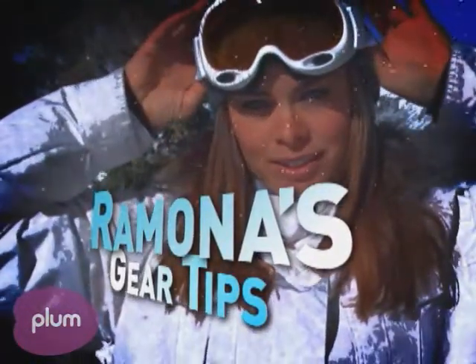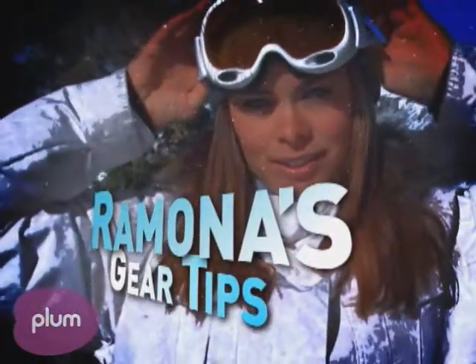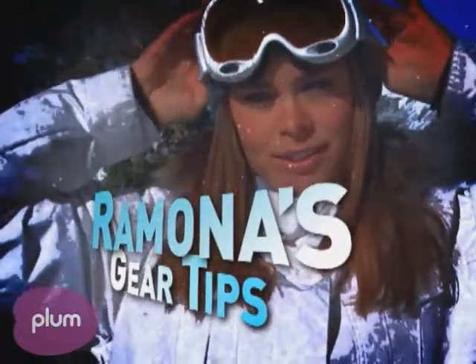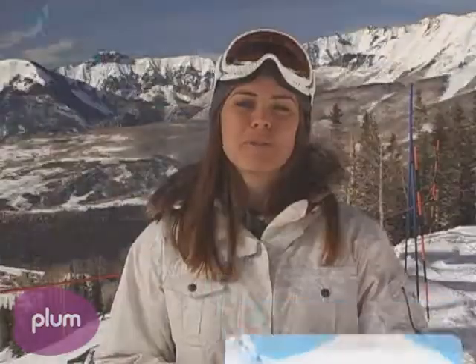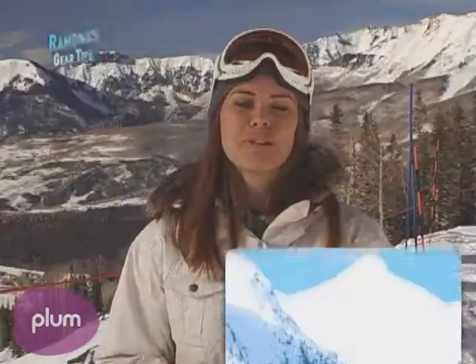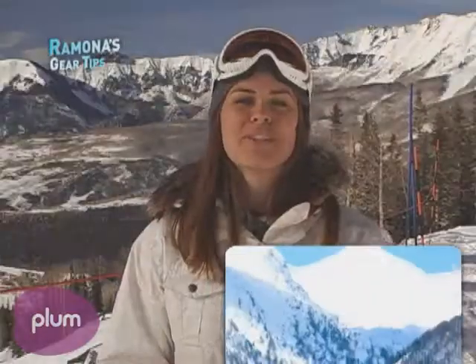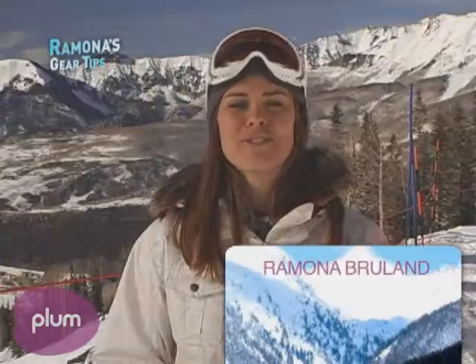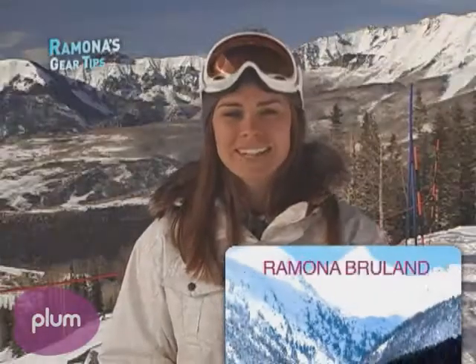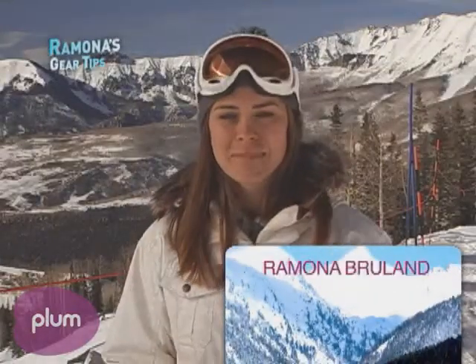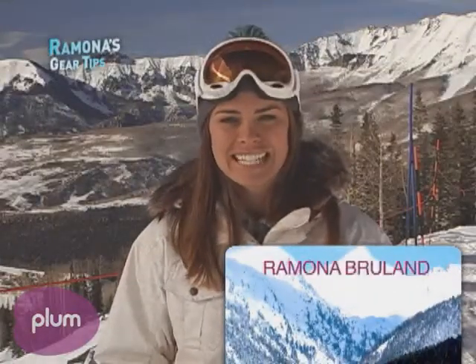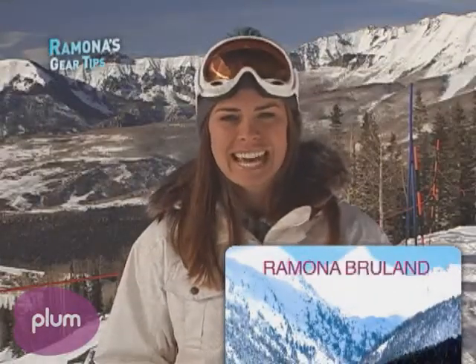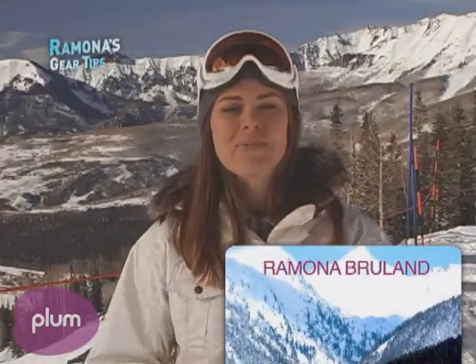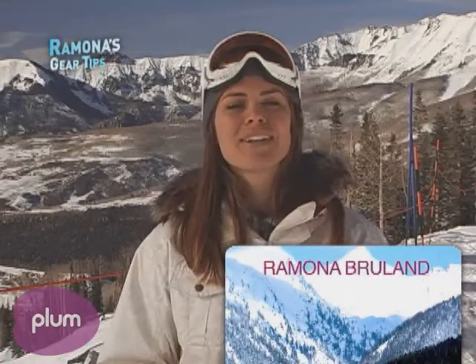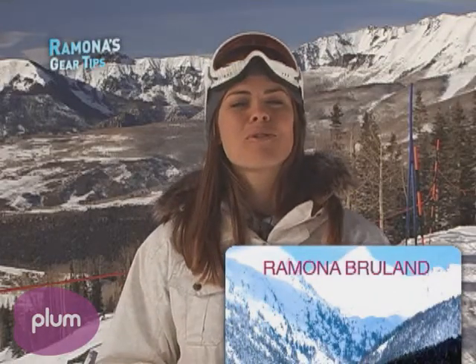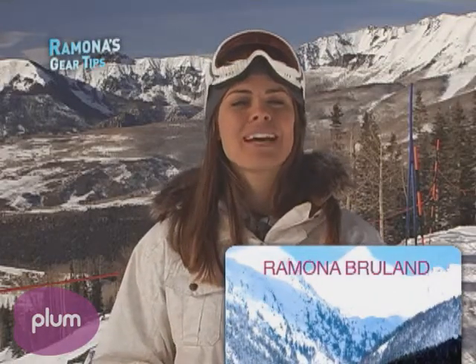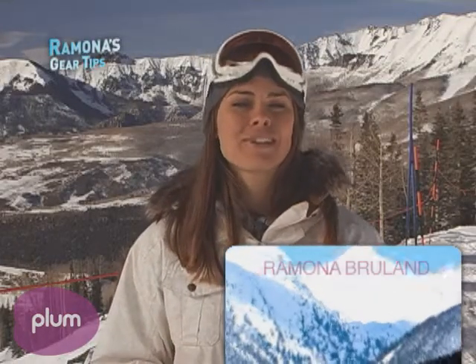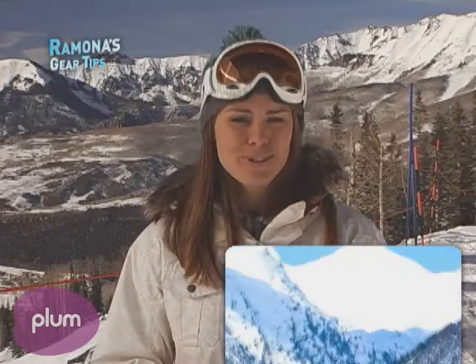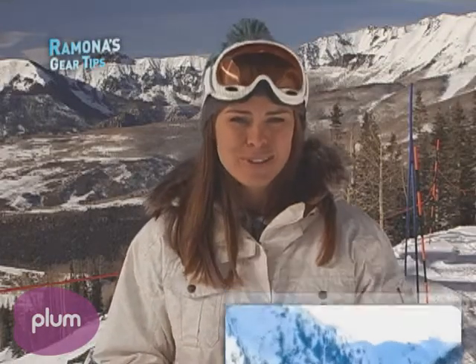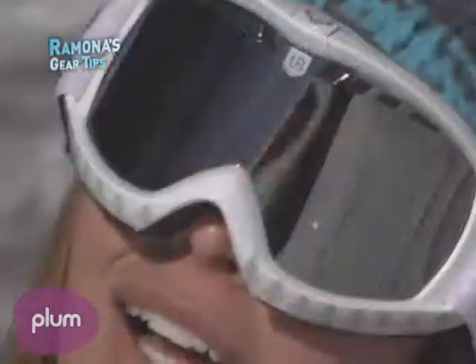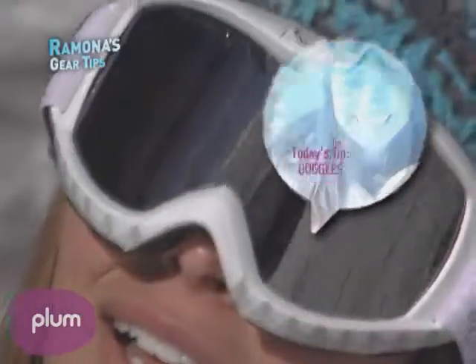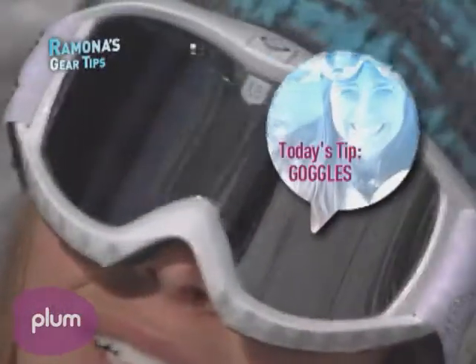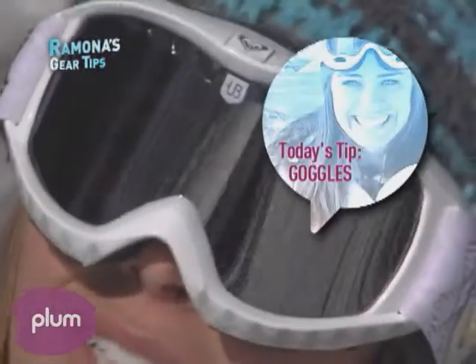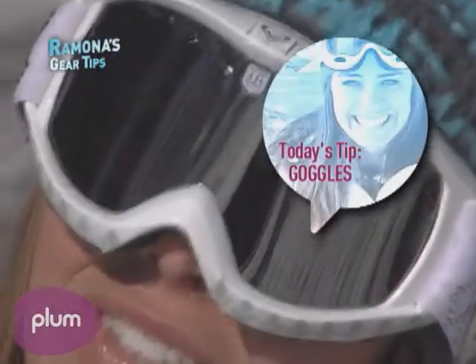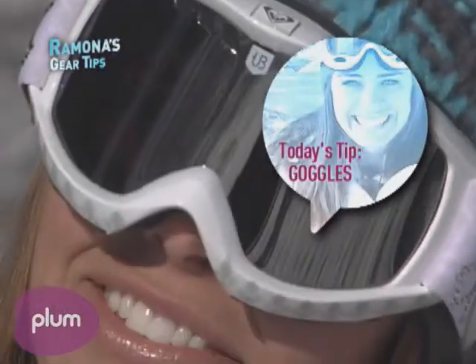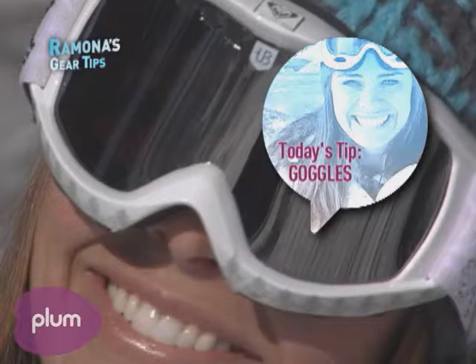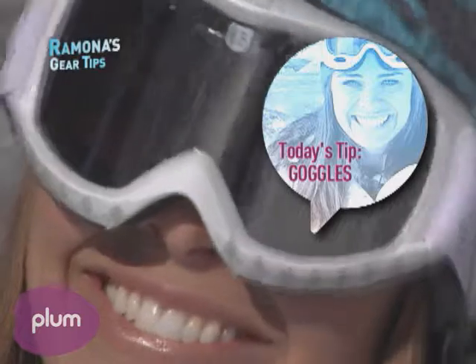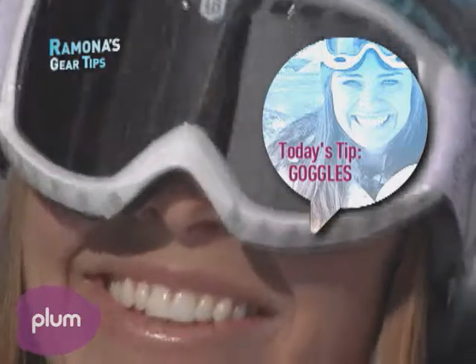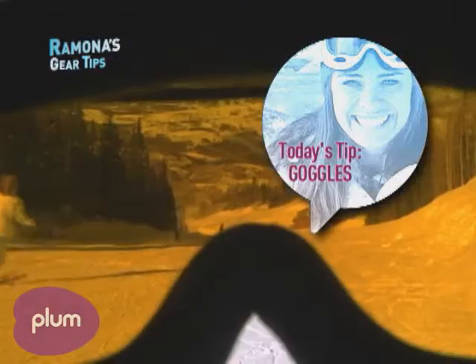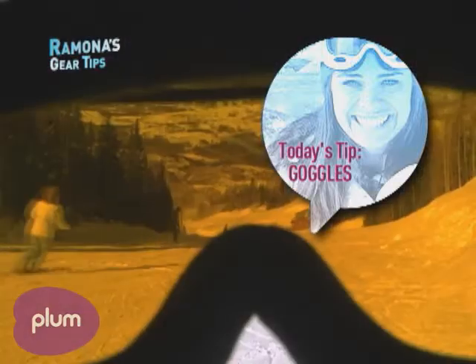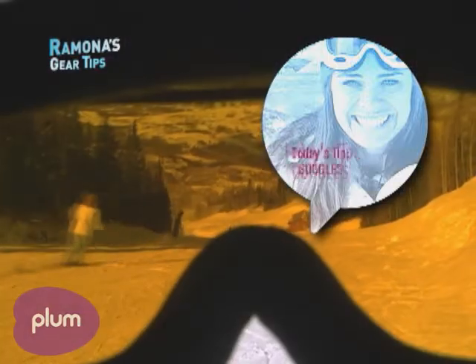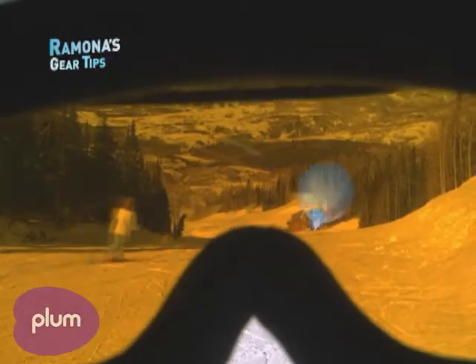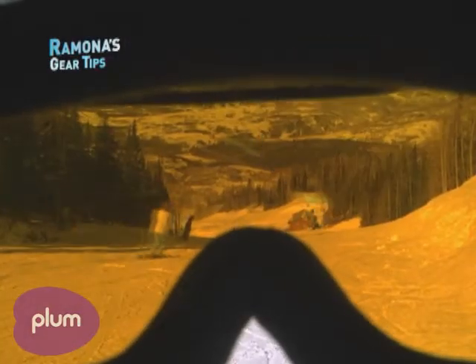Hi, I'm Ramona Brillouin with Your Gear Tip and today we're going to talk about goggles and how to maintain best visibility while on the mountain.